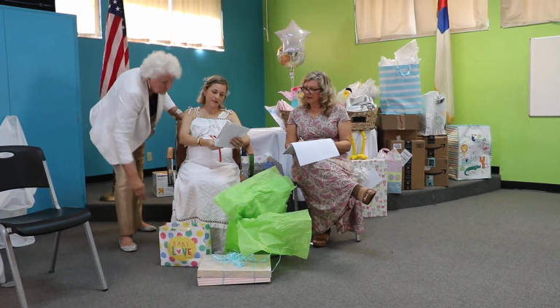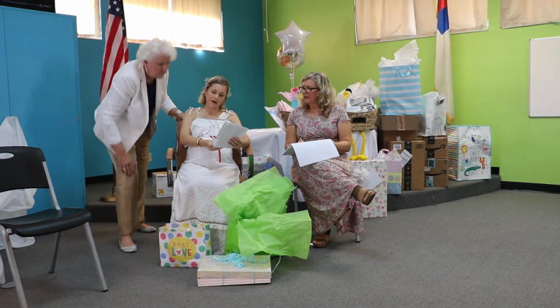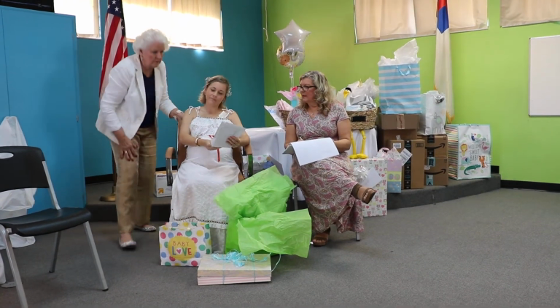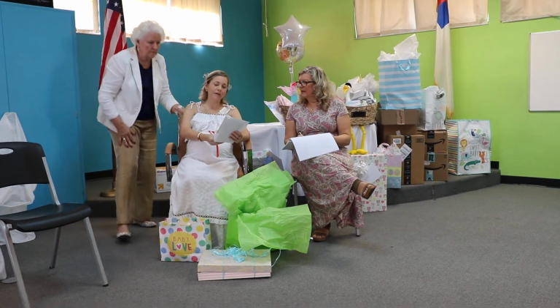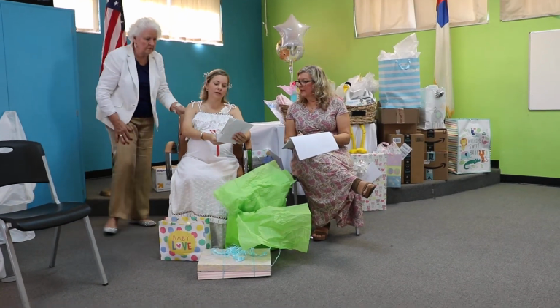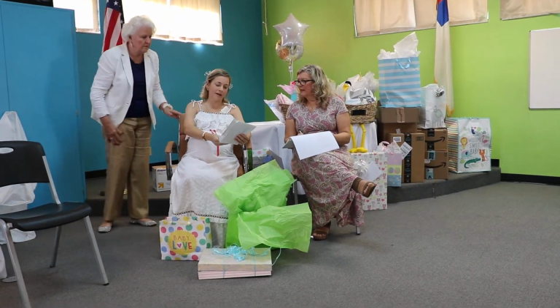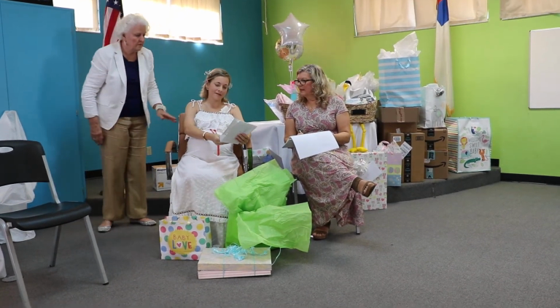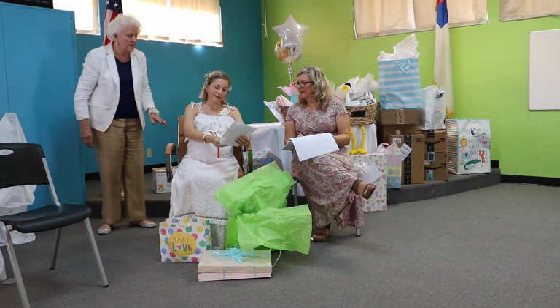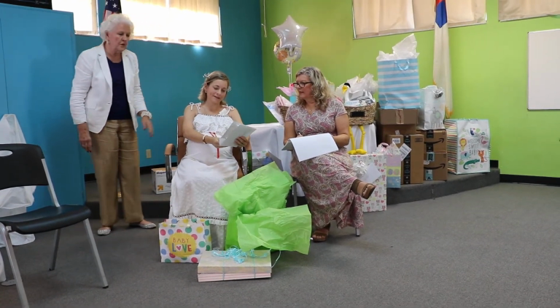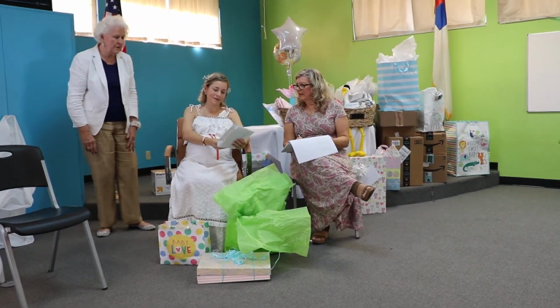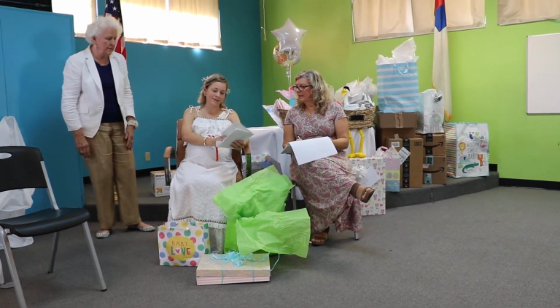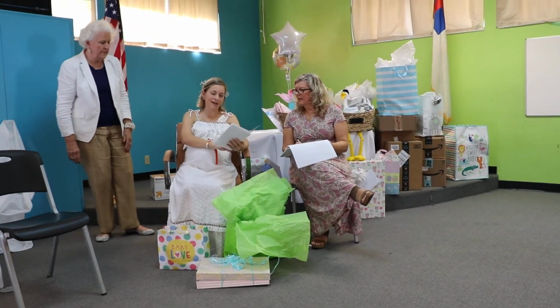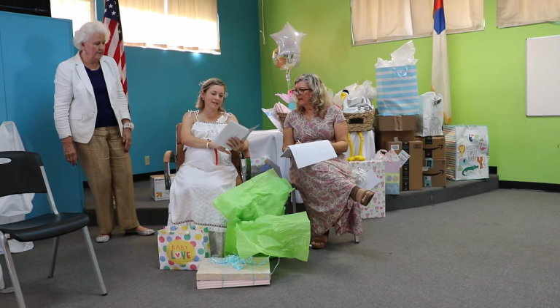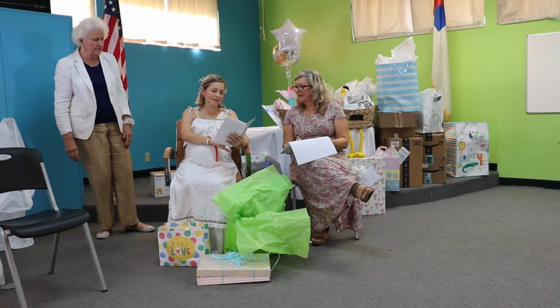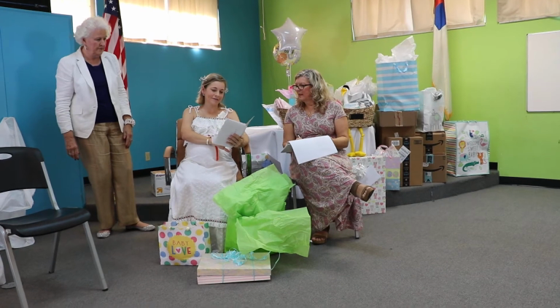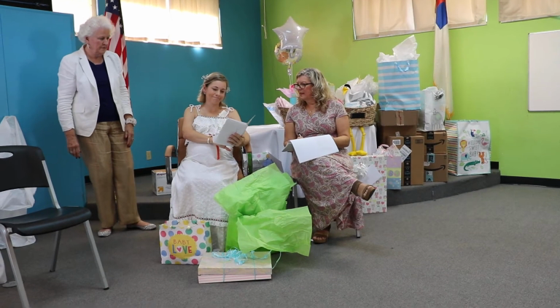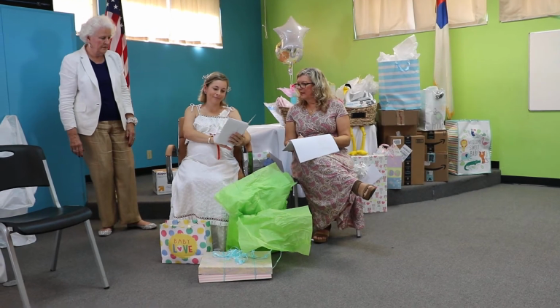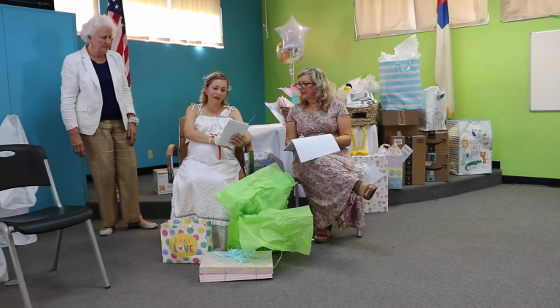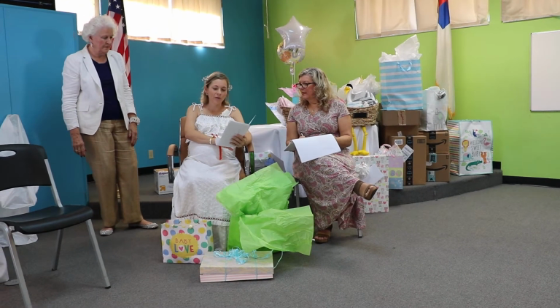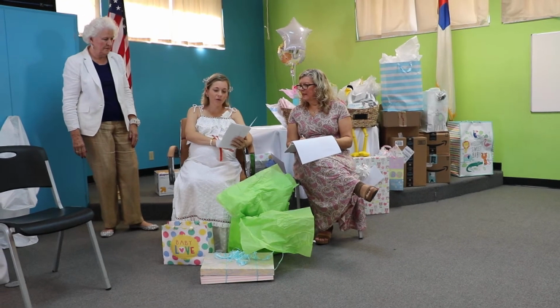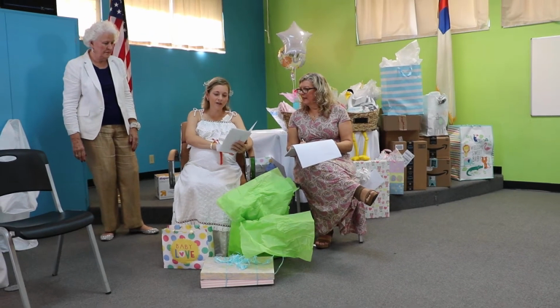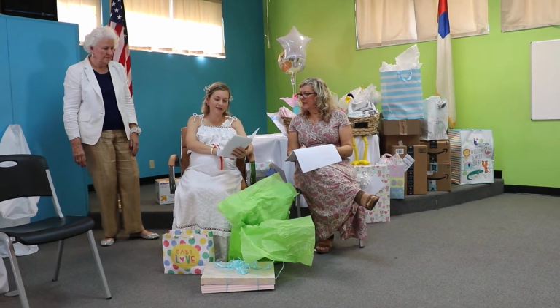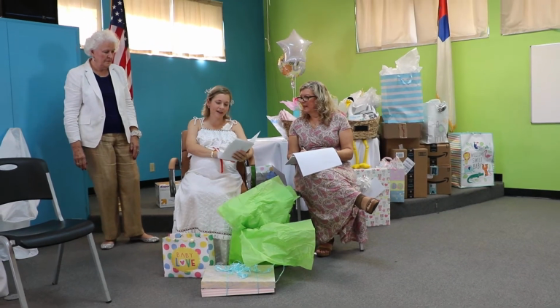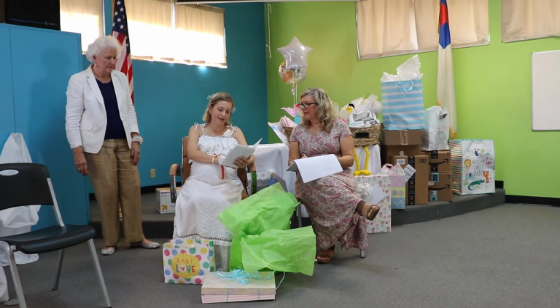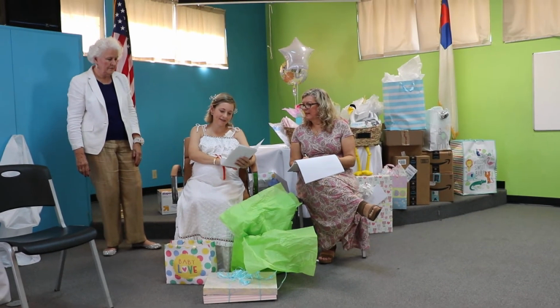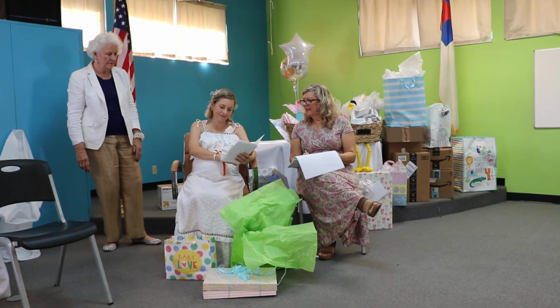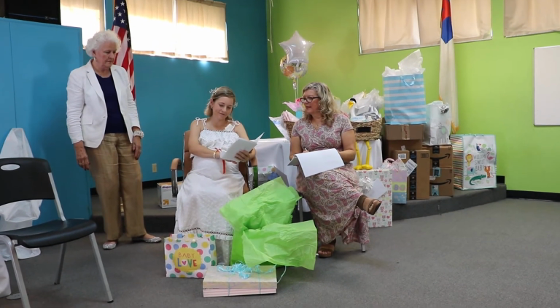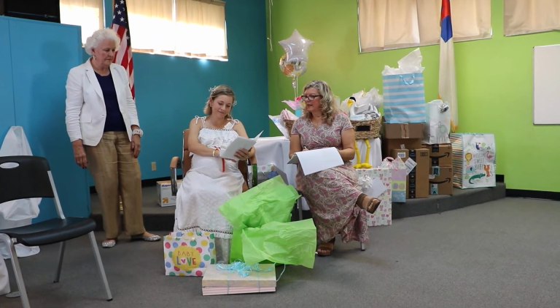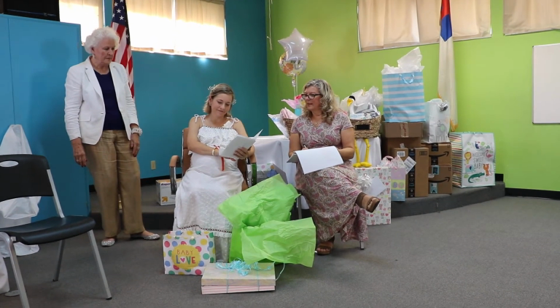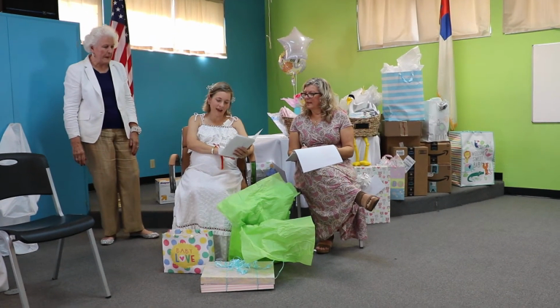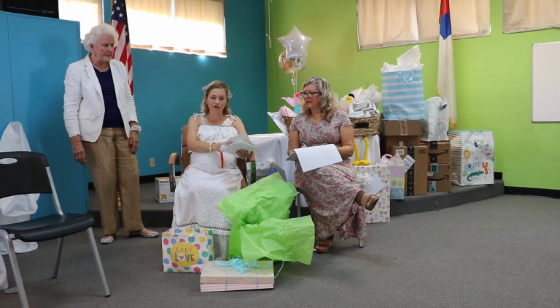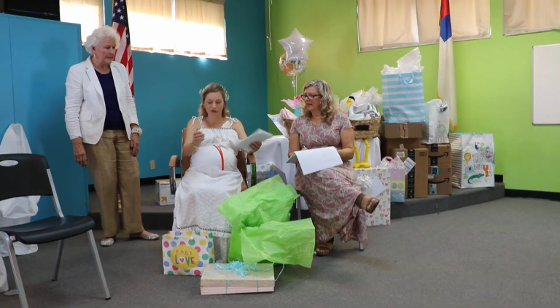Fuzzy bears and building blocks, blankets, bibs, and tiny socks. Warm wishes and nothing else. Aunt Juju.